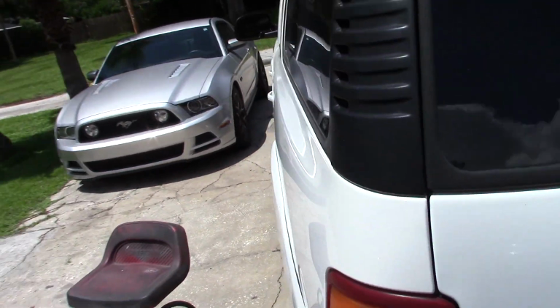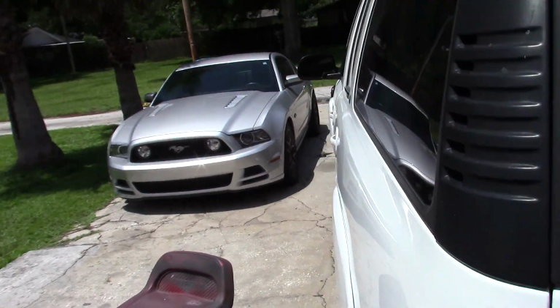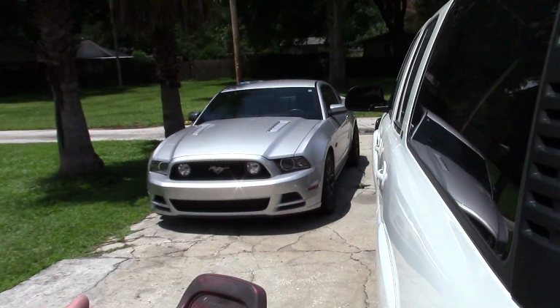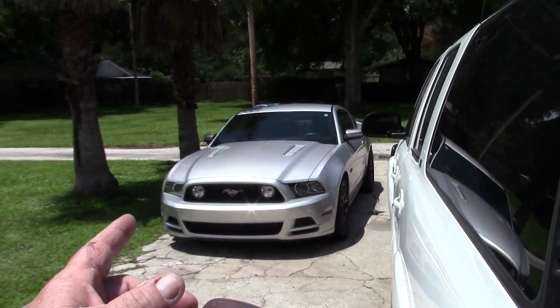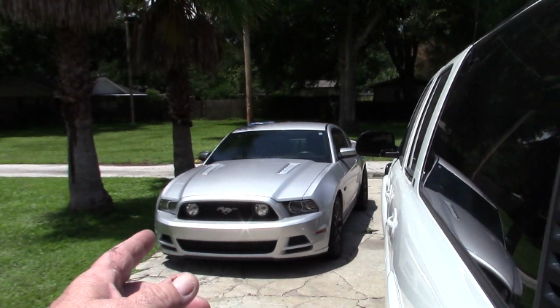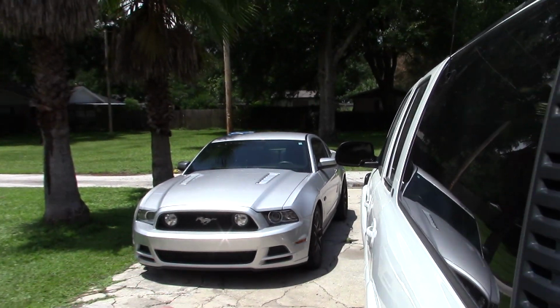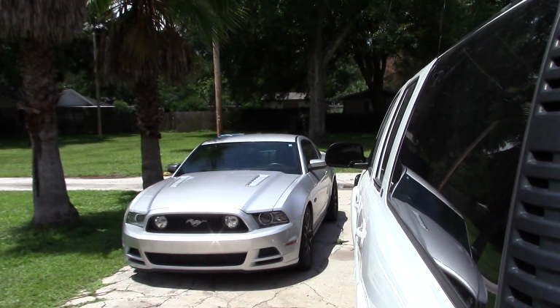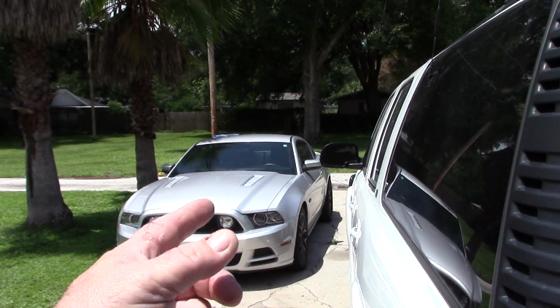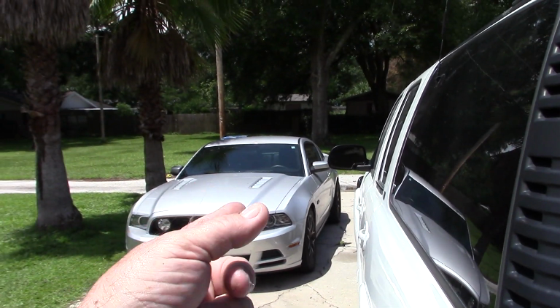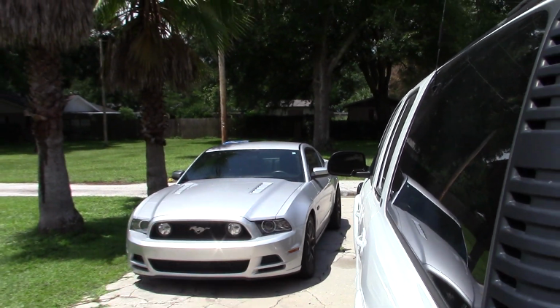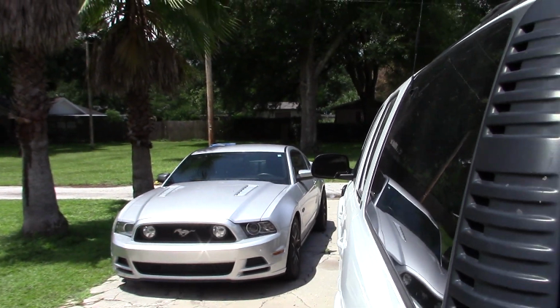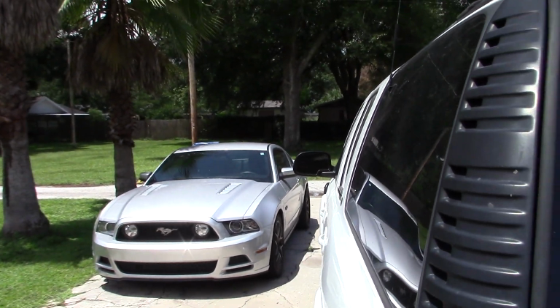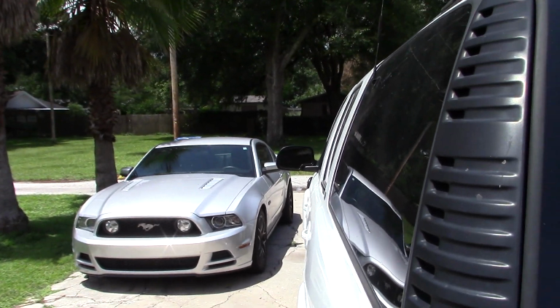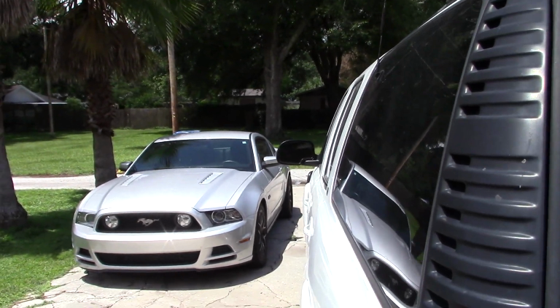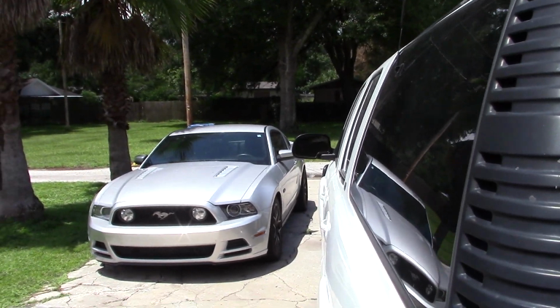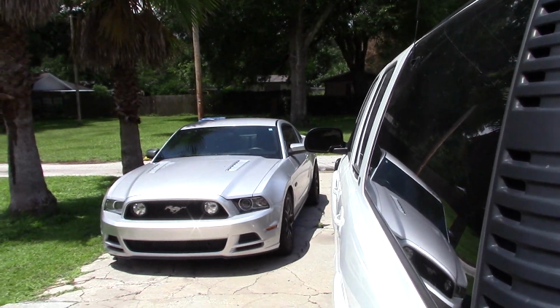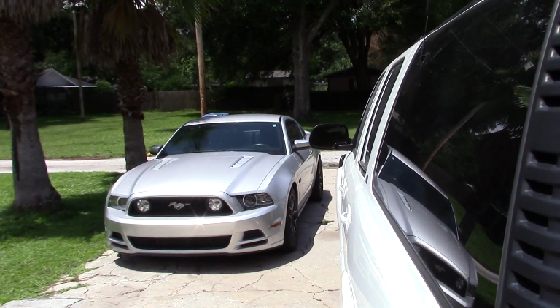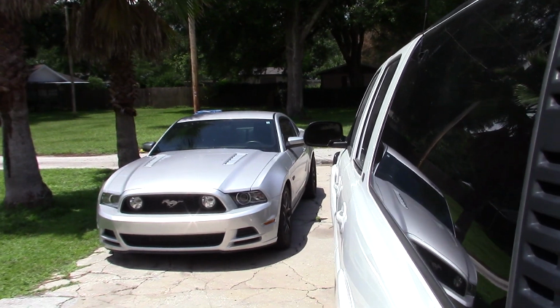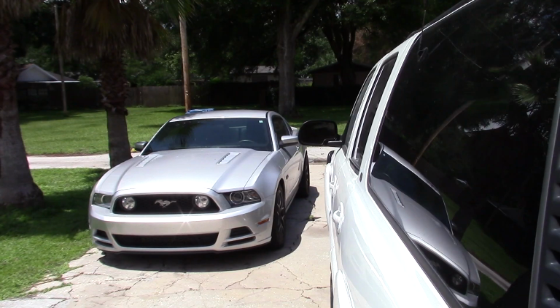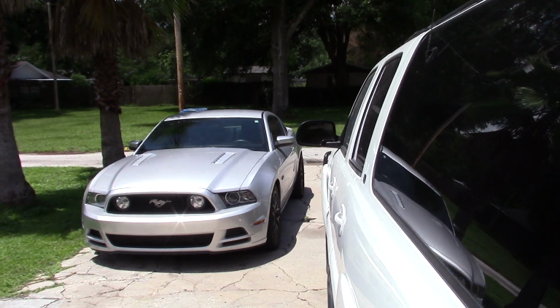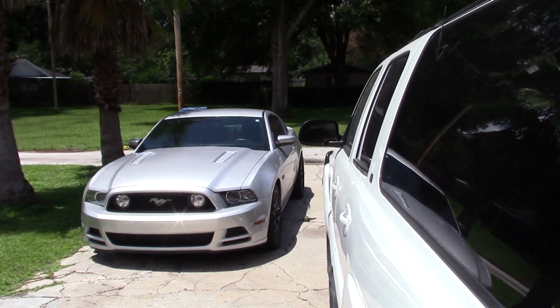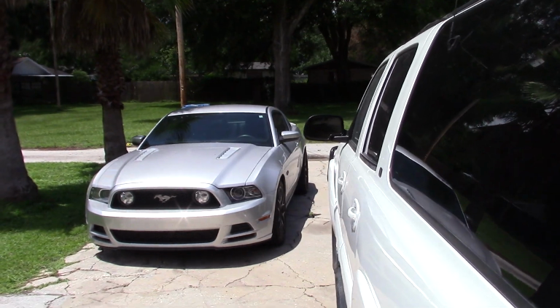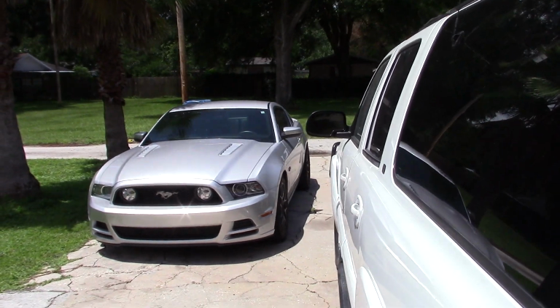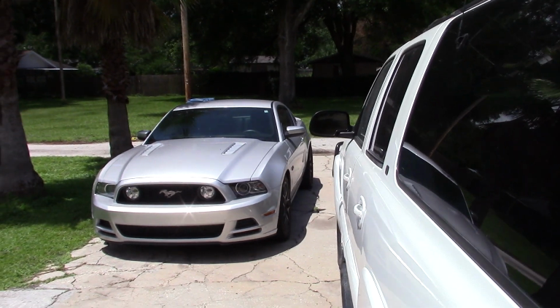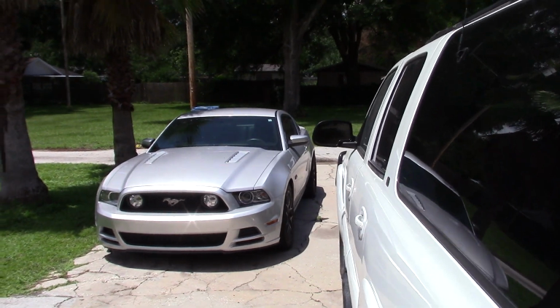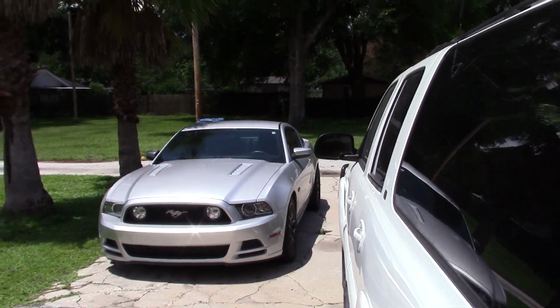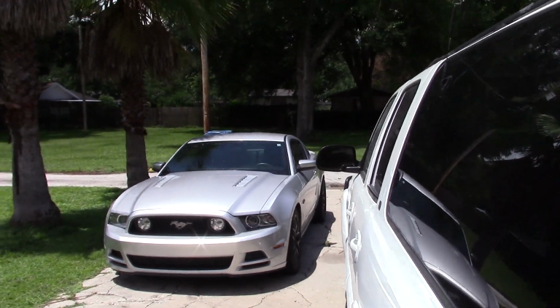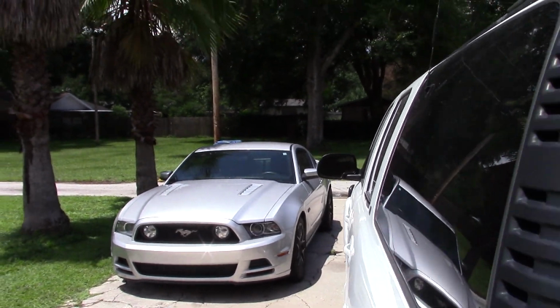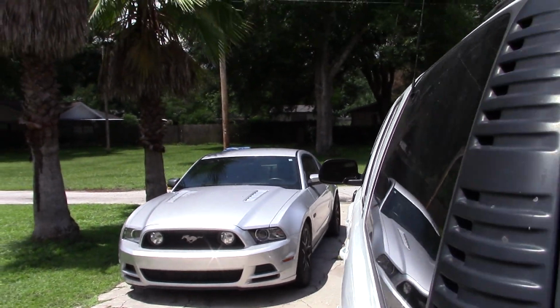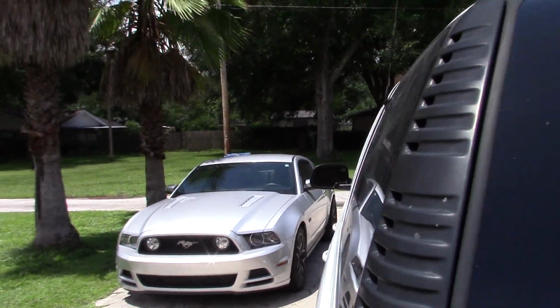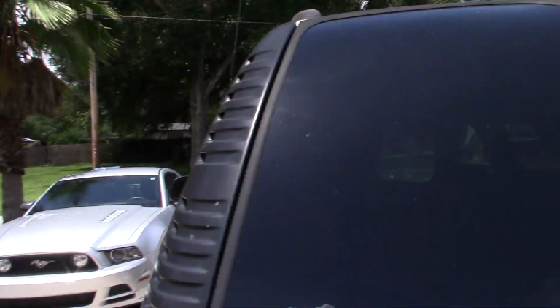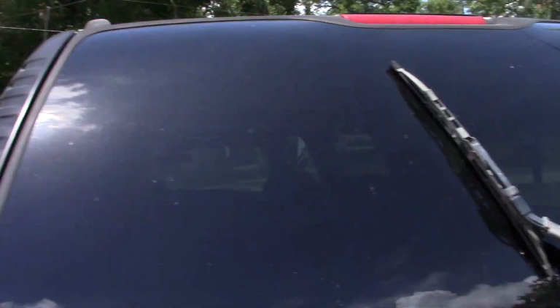Still got the Mustang. Ordered some new tires so we got a burnout video coming for that.